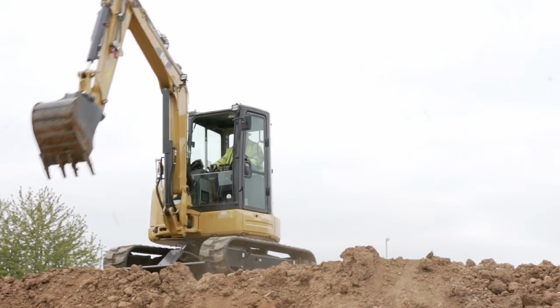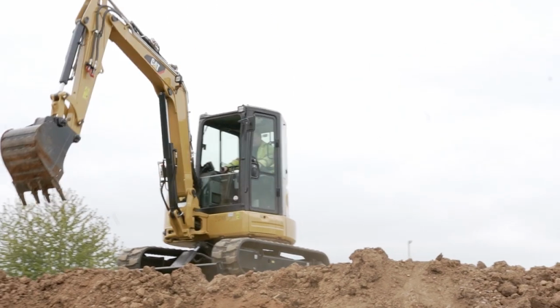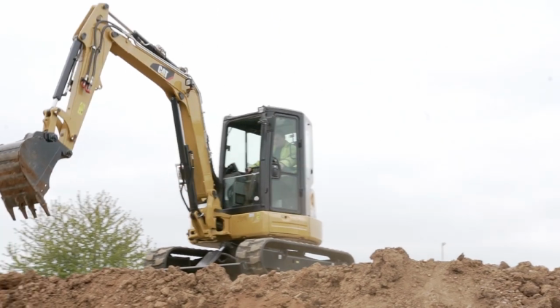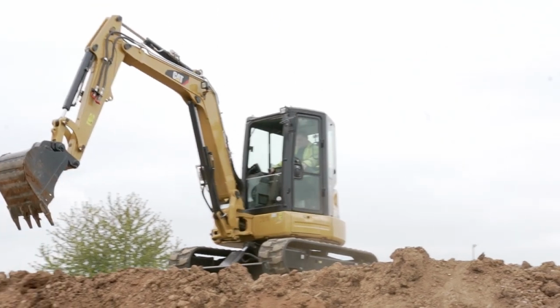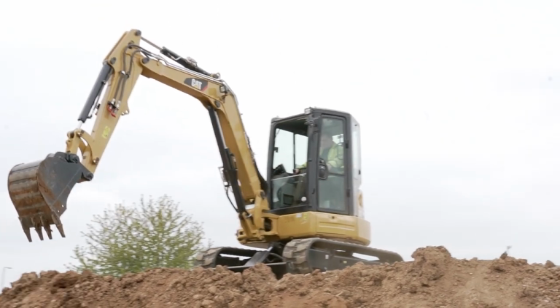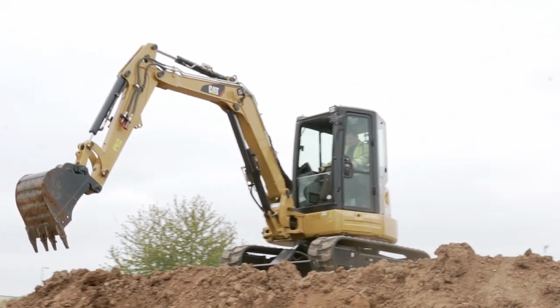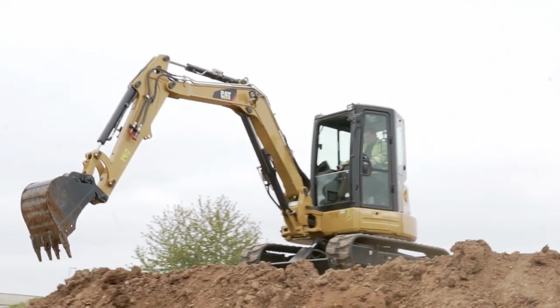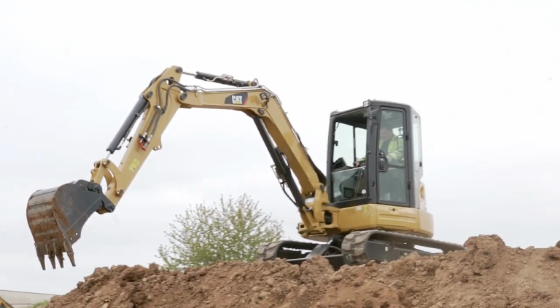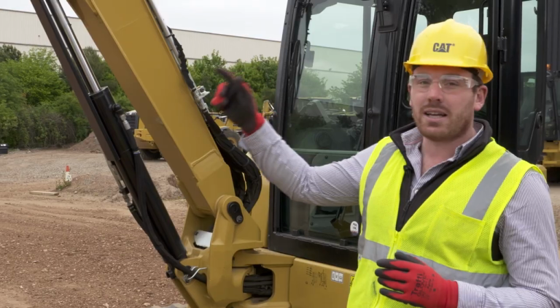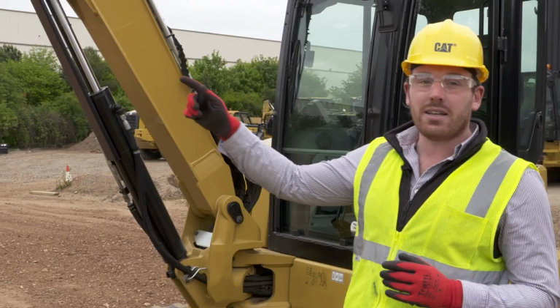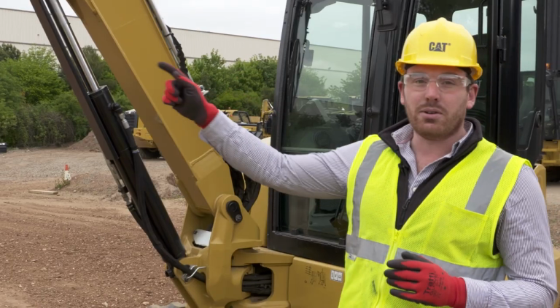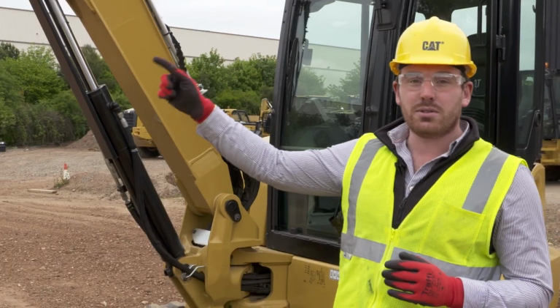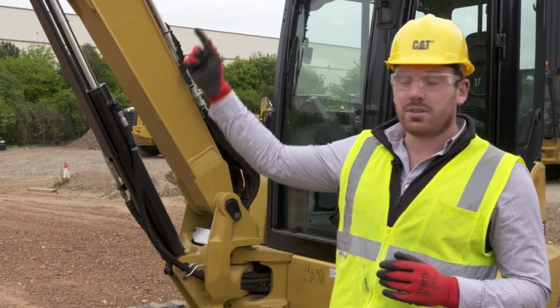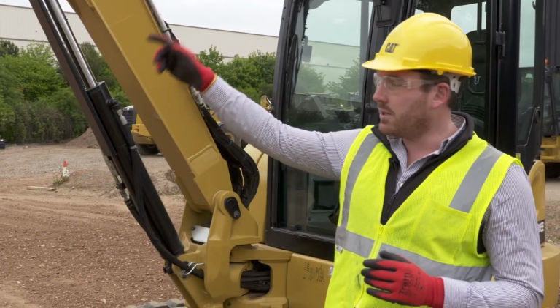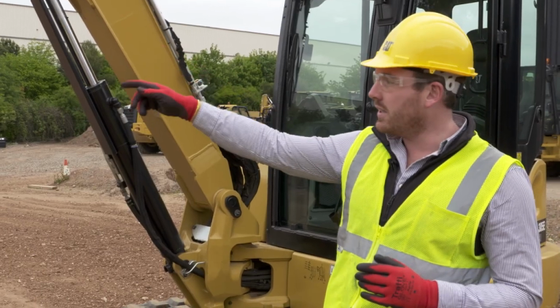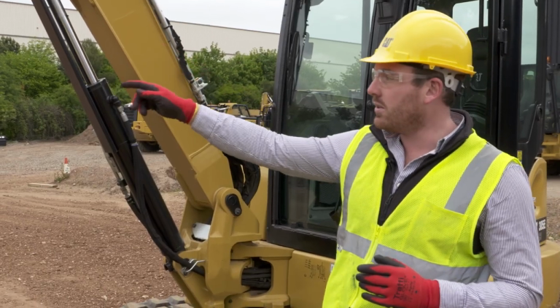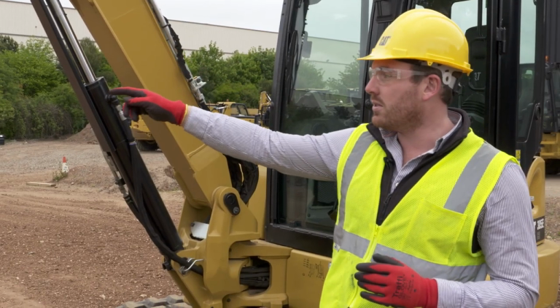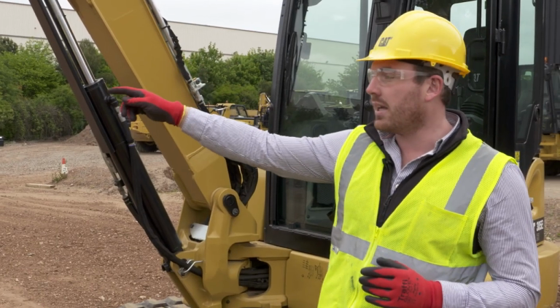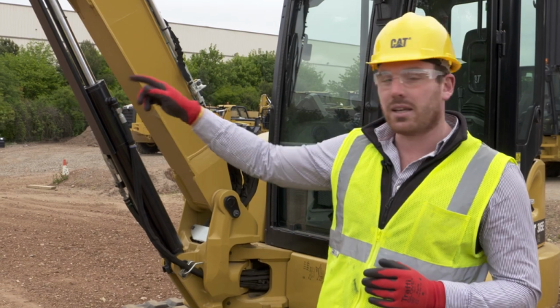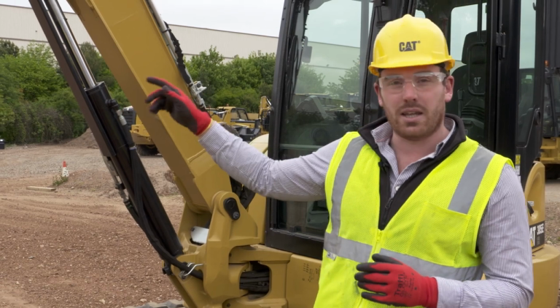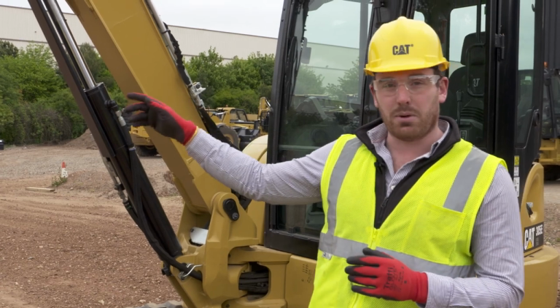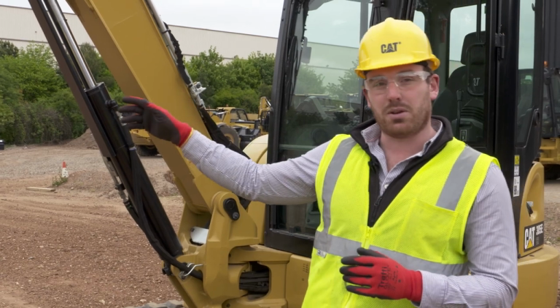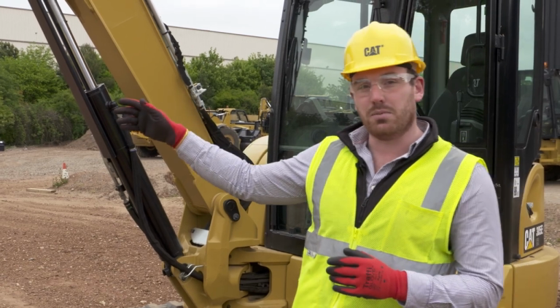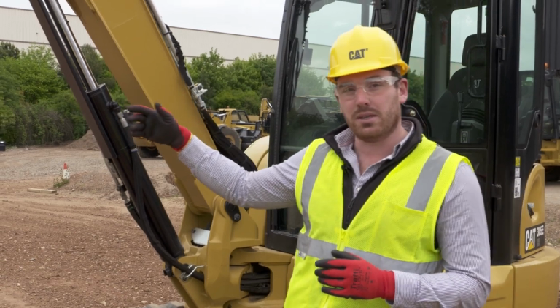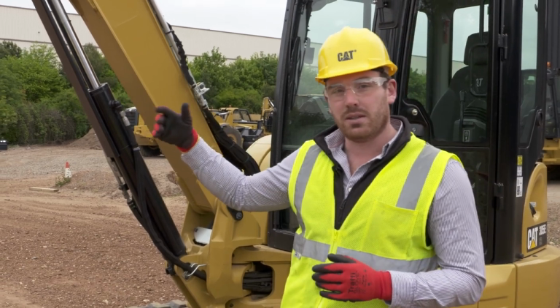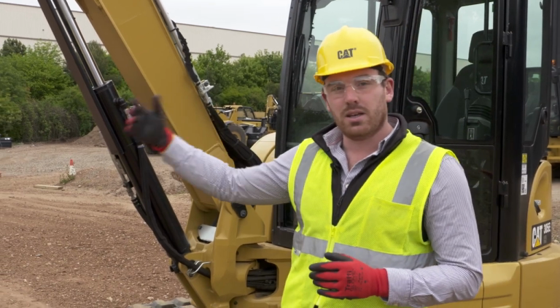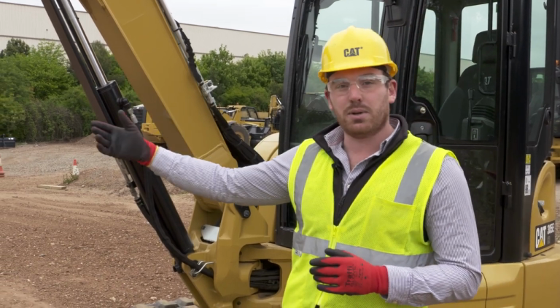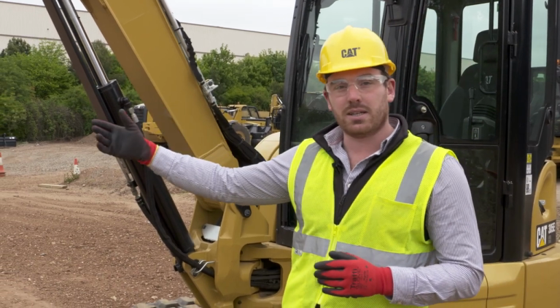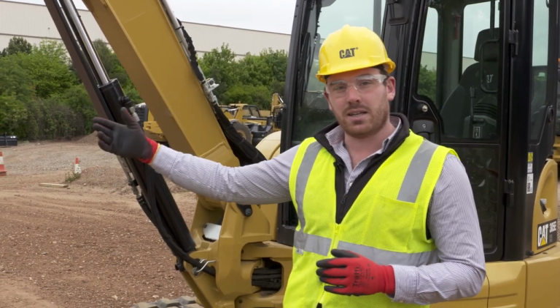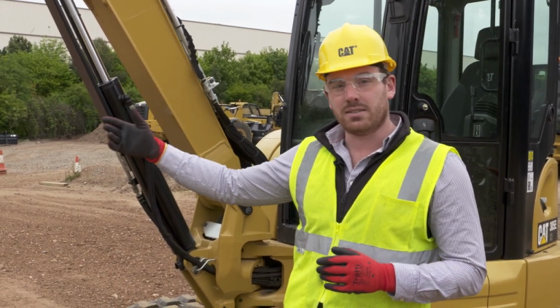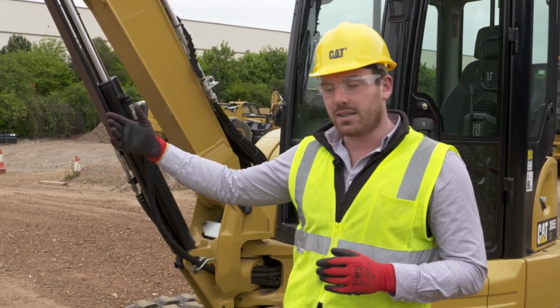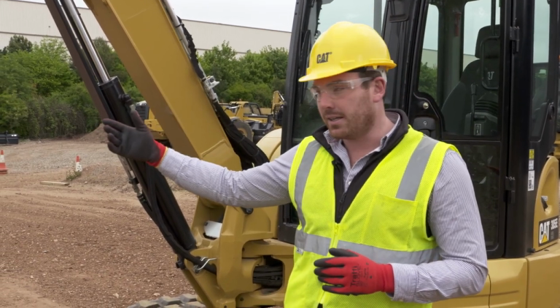We've also got primary and secondary aux which finish on the stick, and they both come with quick disconnects as standard.